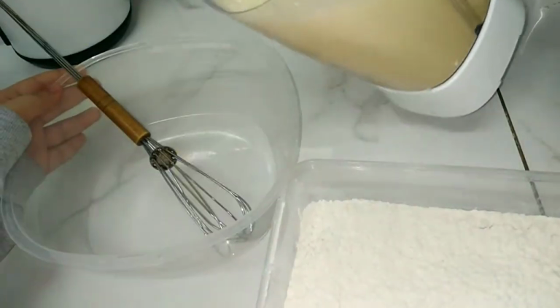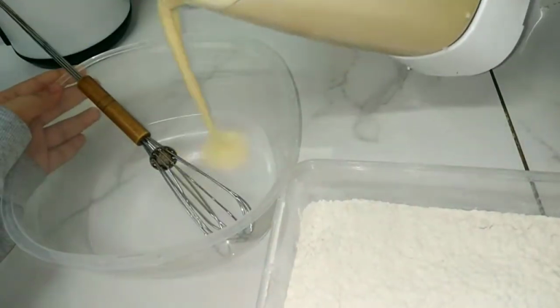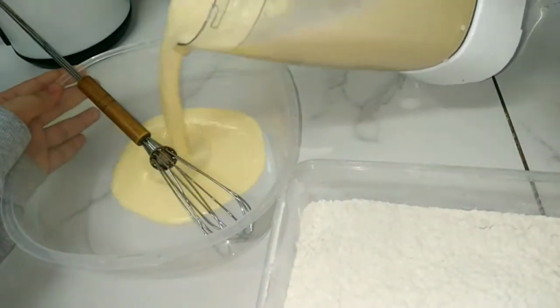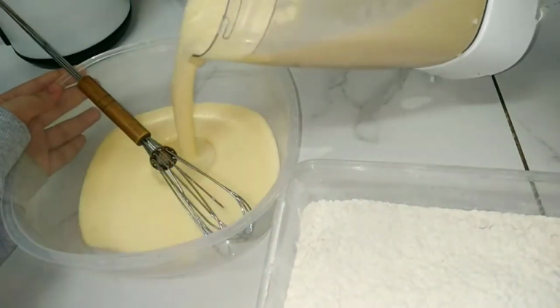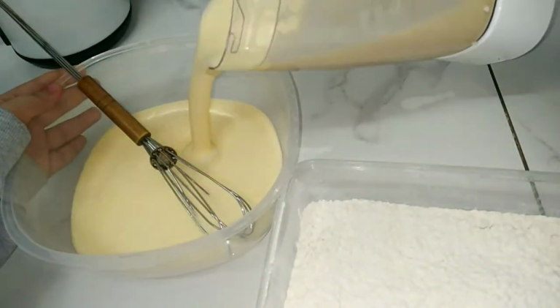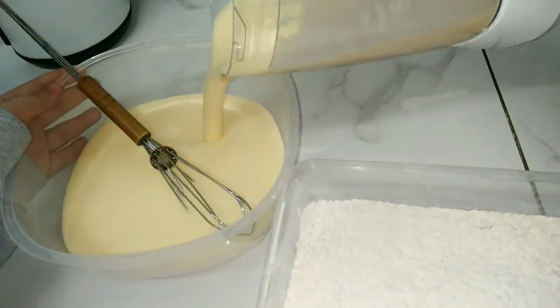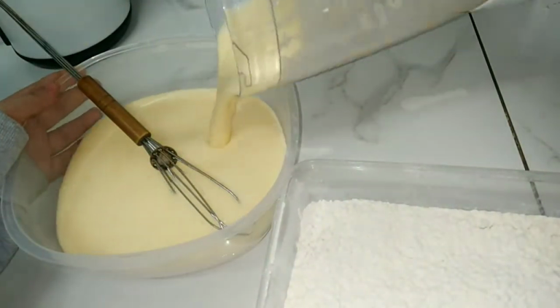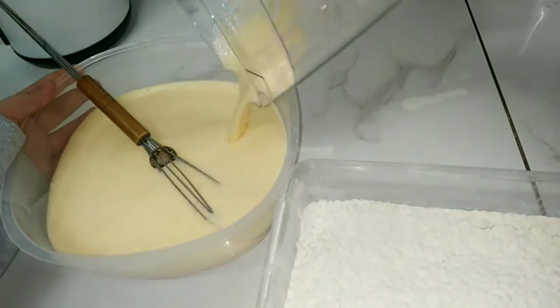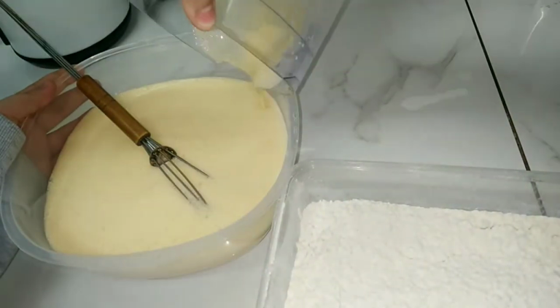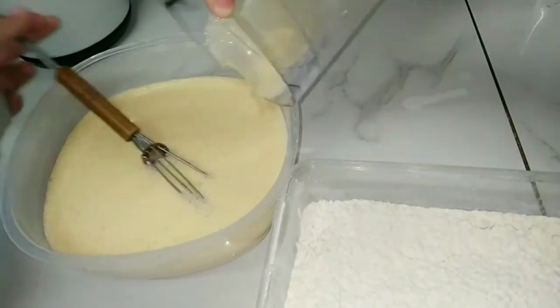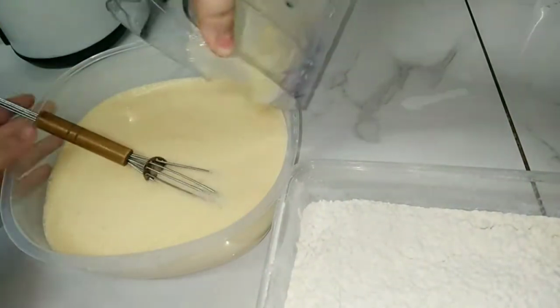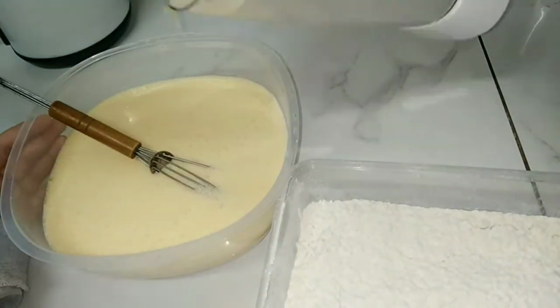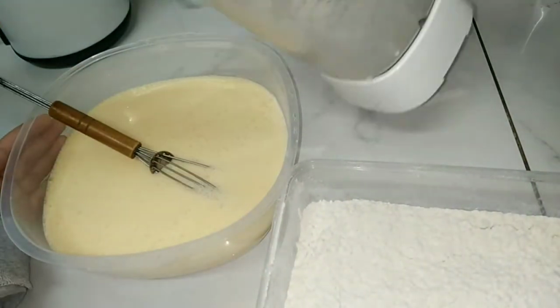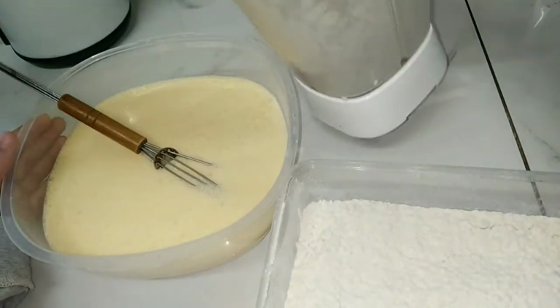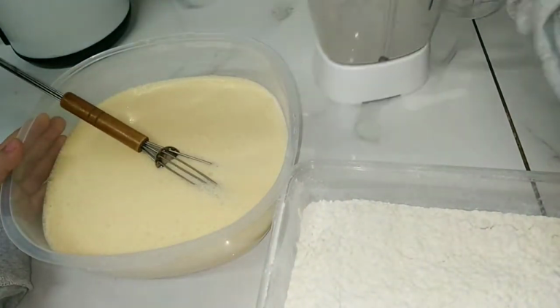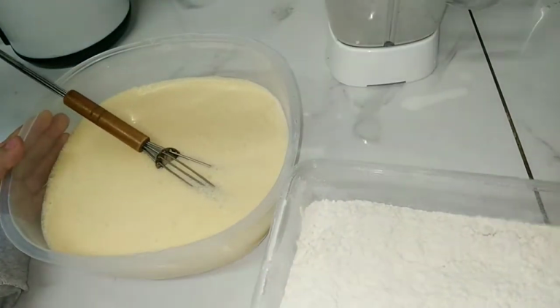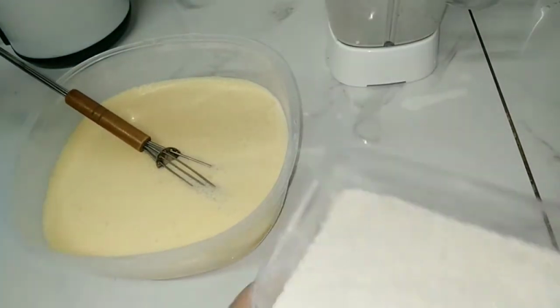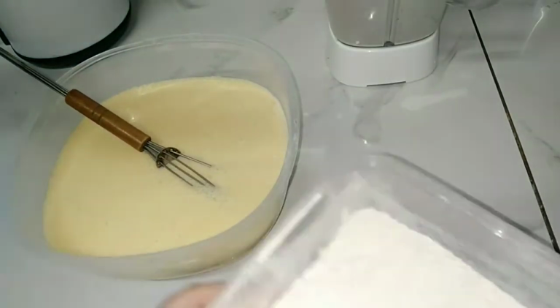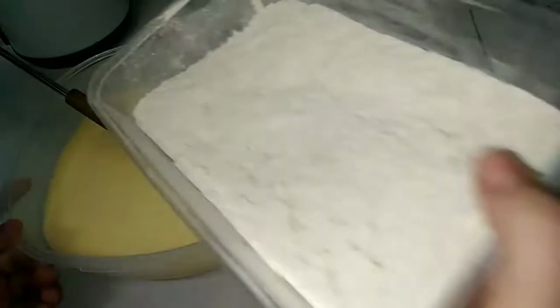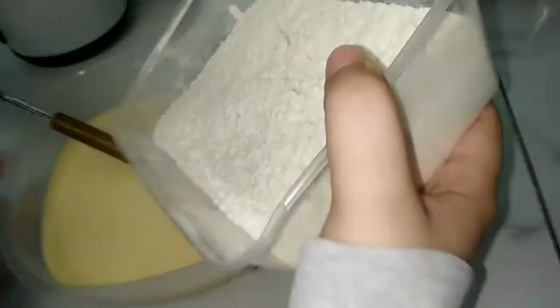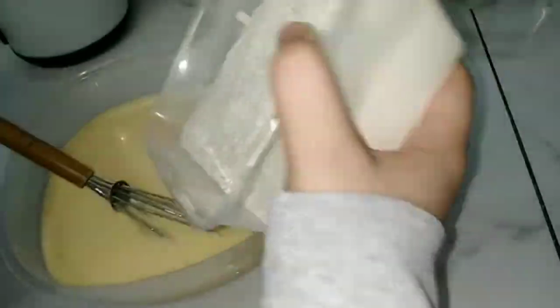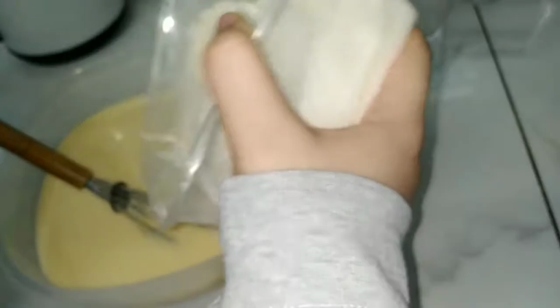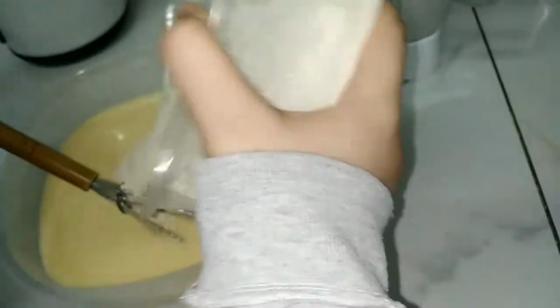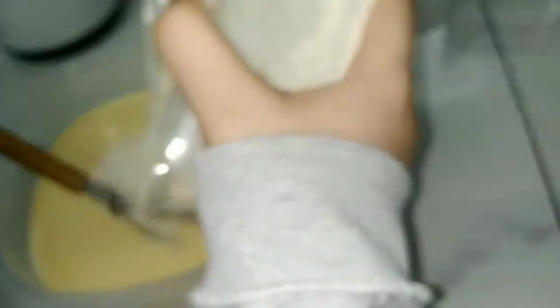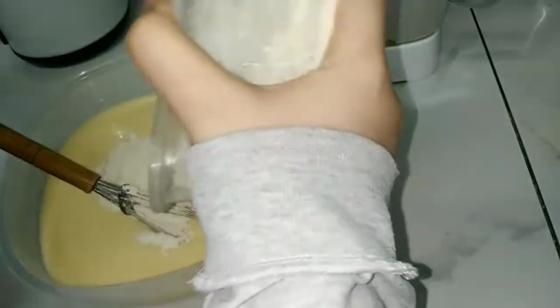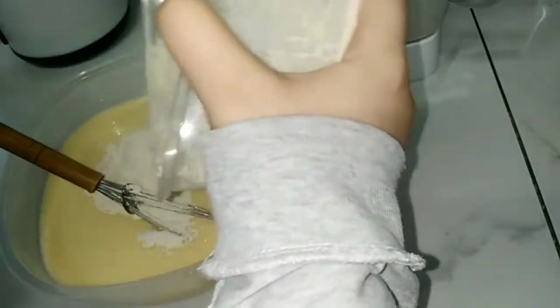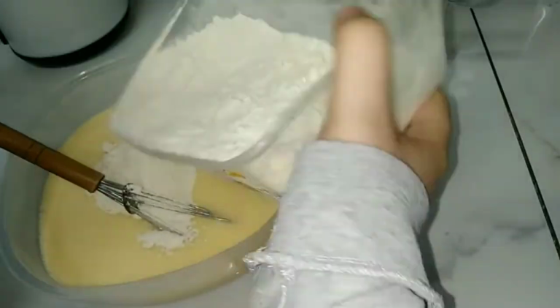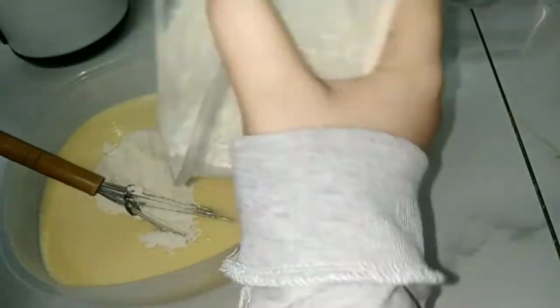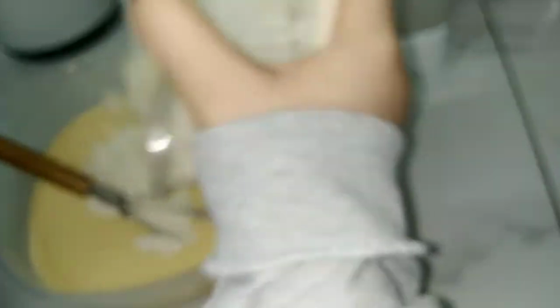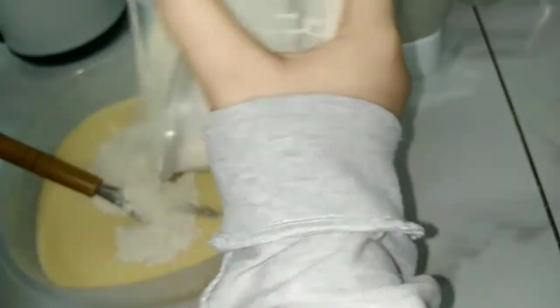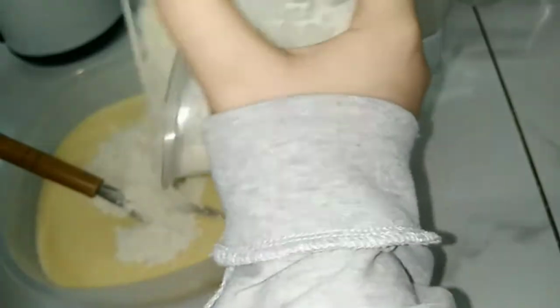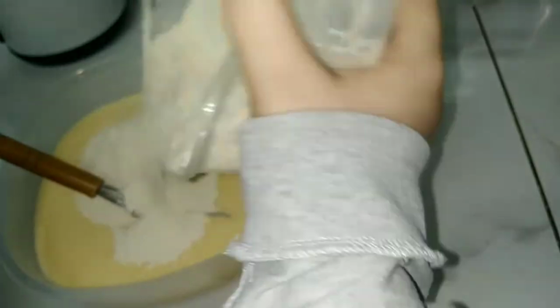Here I will add the mixture into a big bowl and I will start to add the flour little by little and mix.